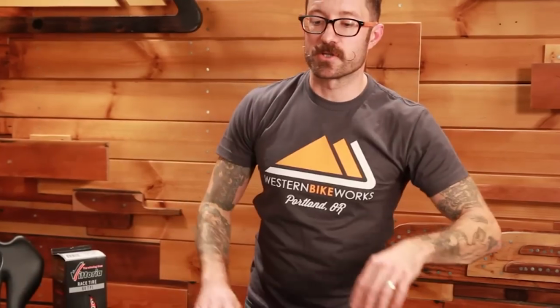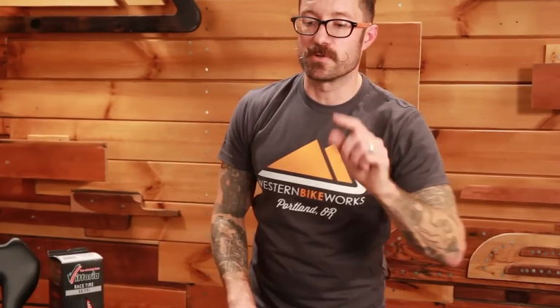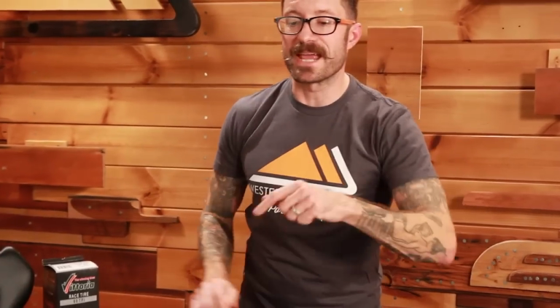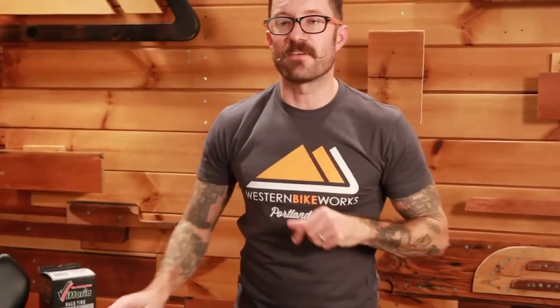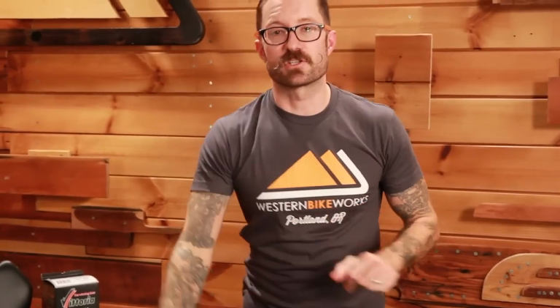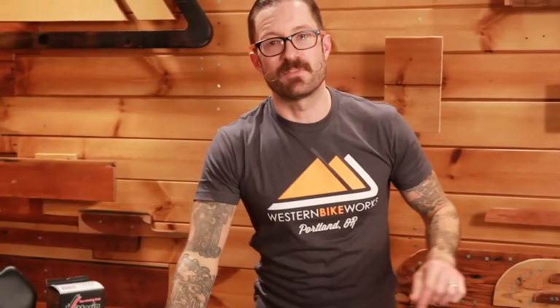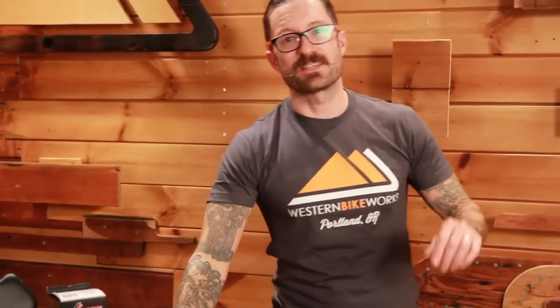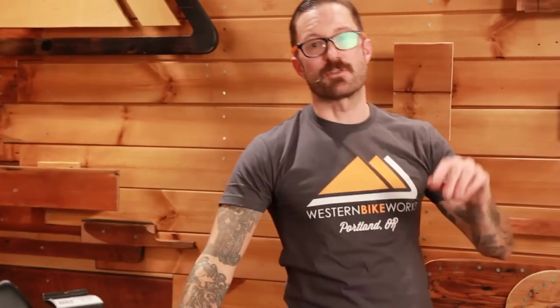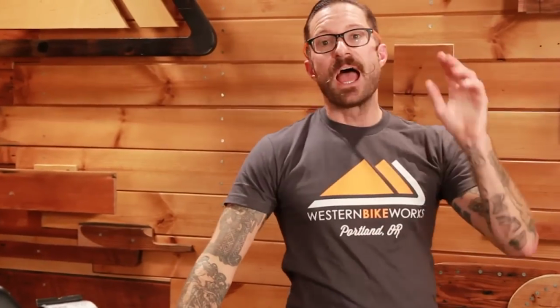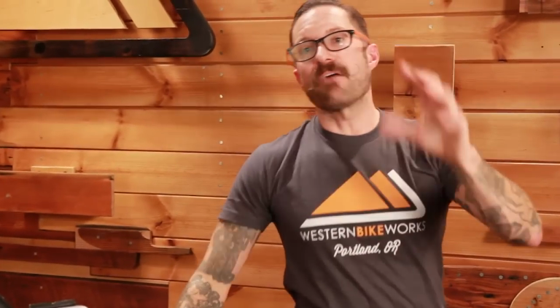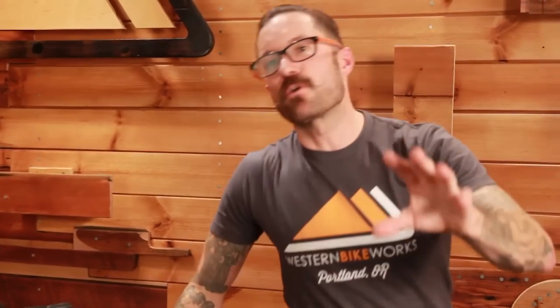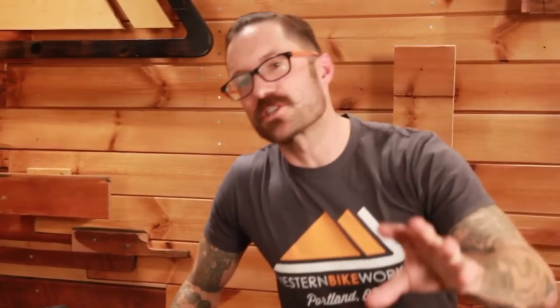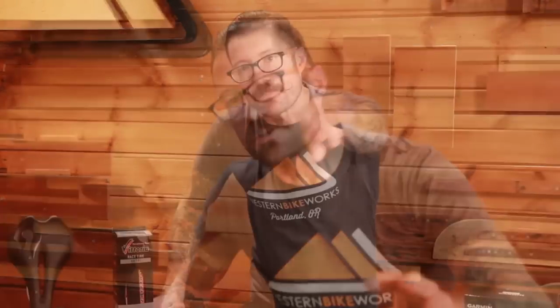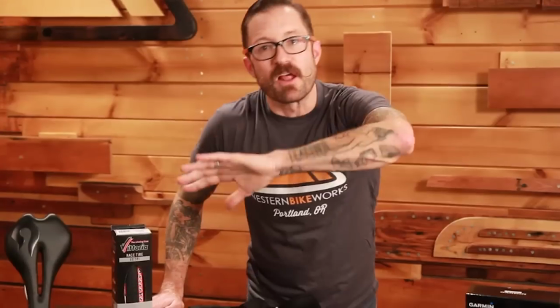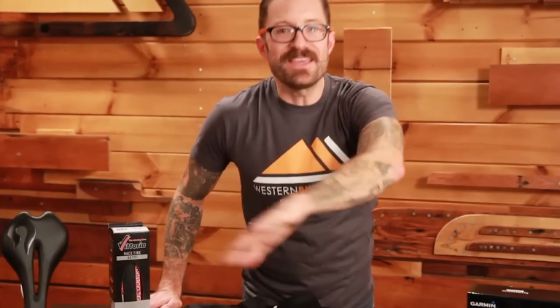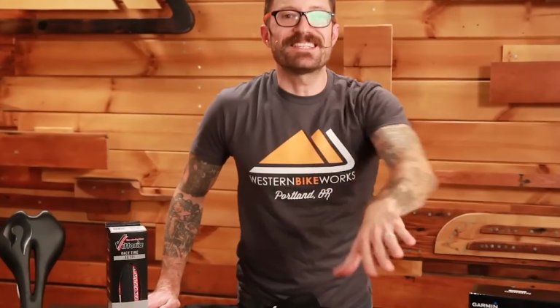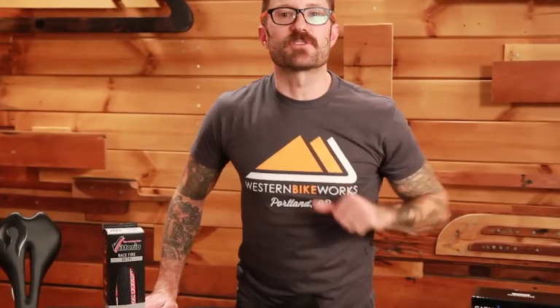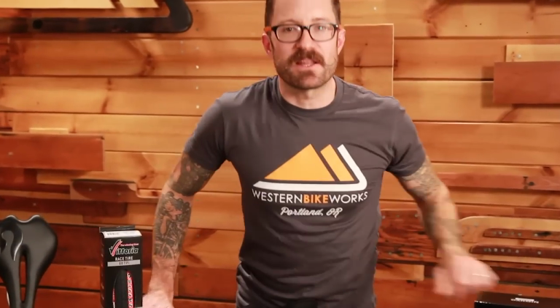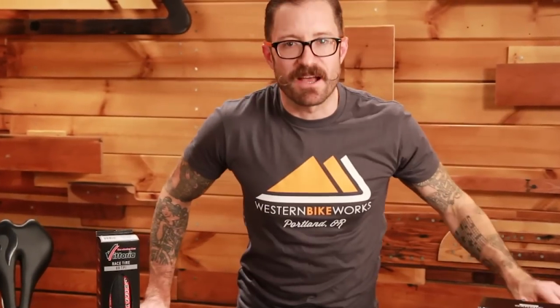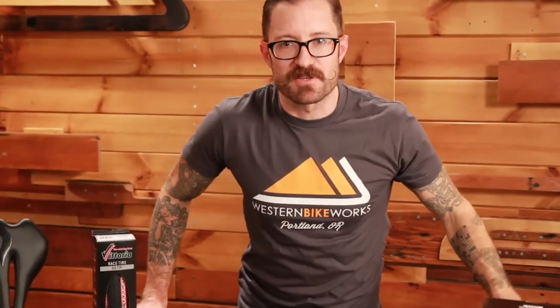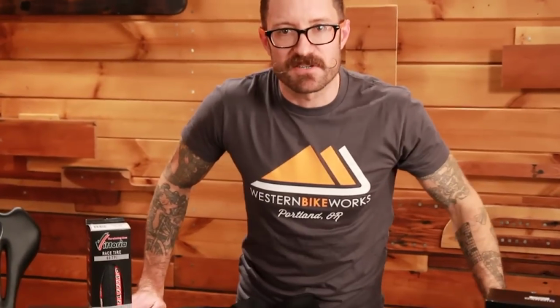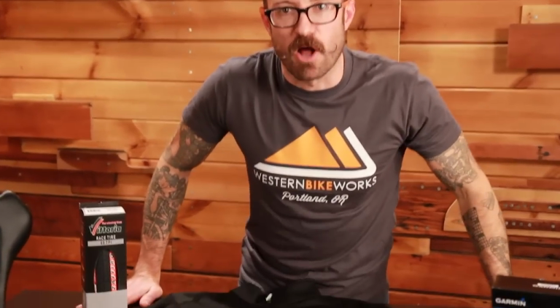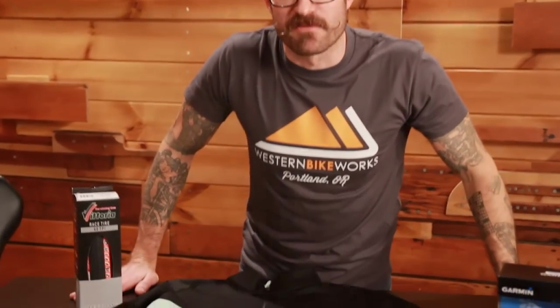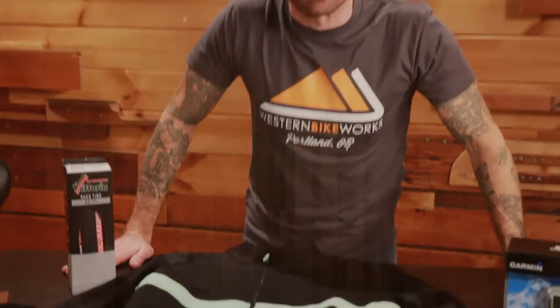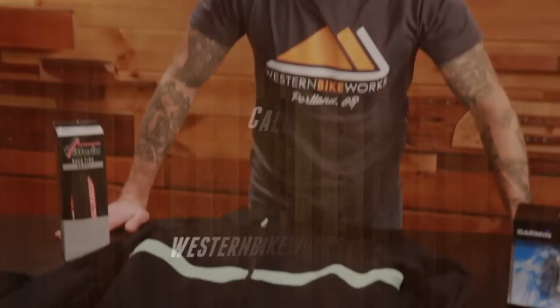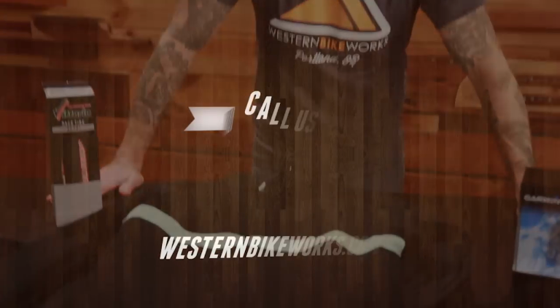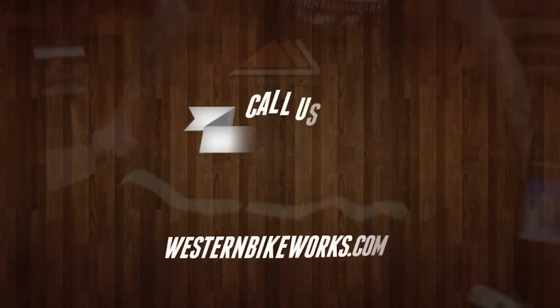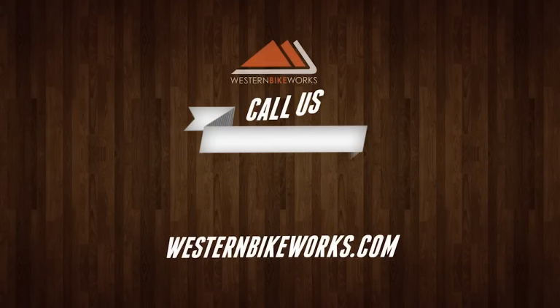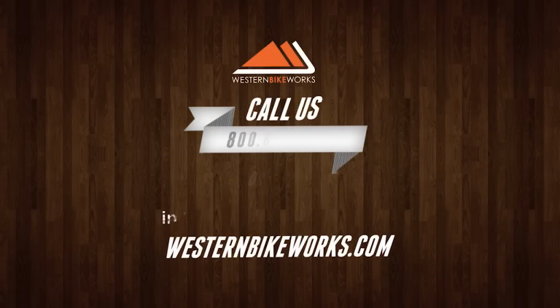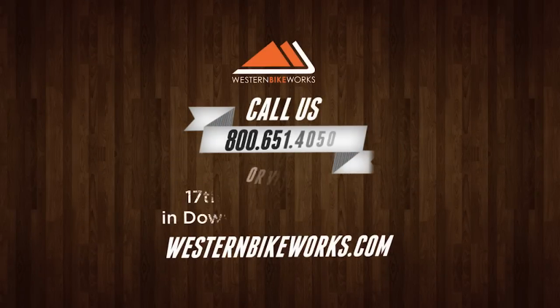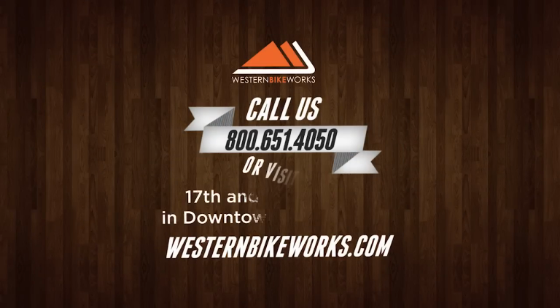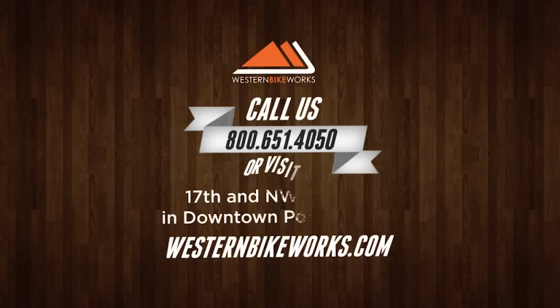Make sure you take advantage of these sales. Have any questions about these deals or anything else? Give us a call or visit us at westernbikeworks.com.